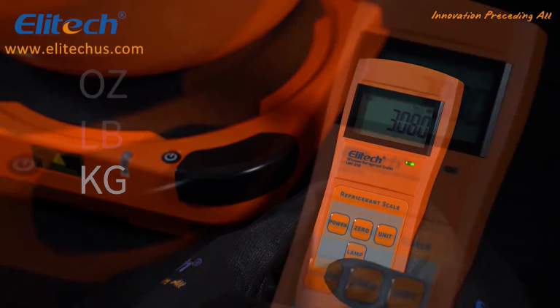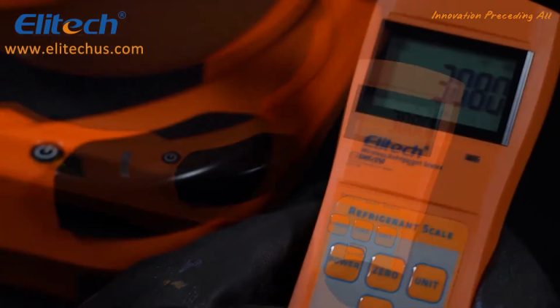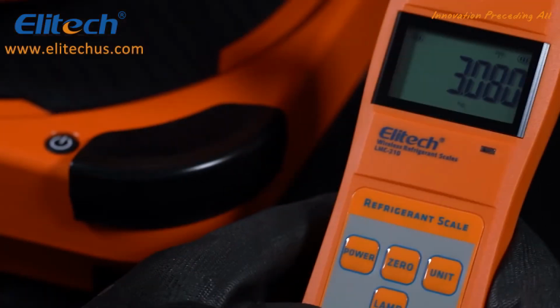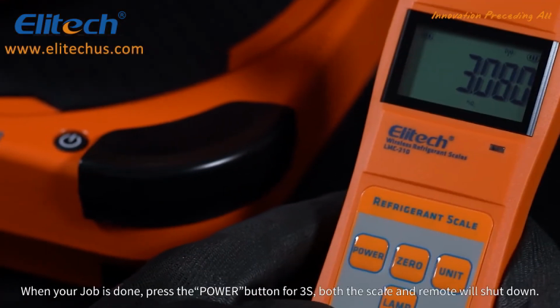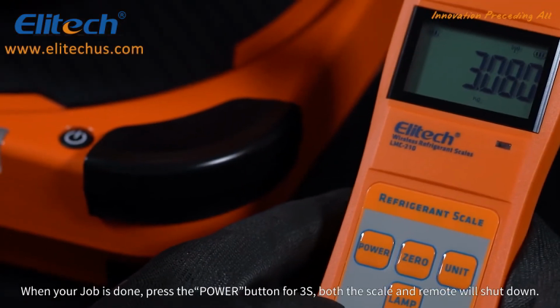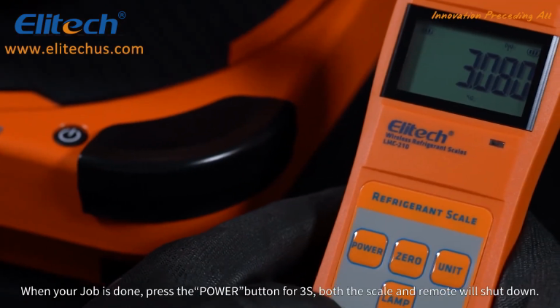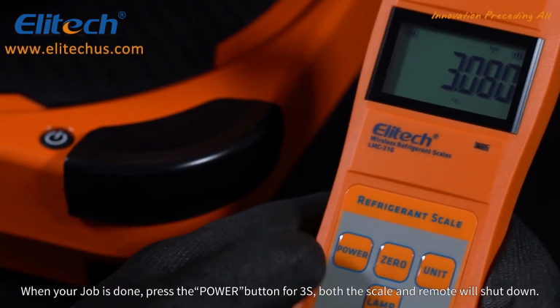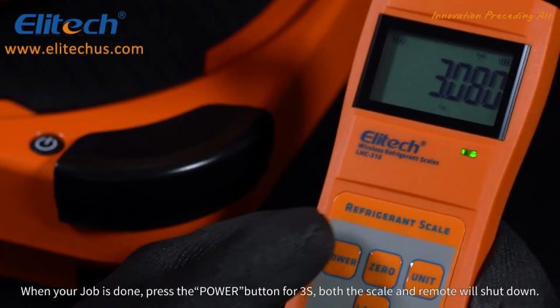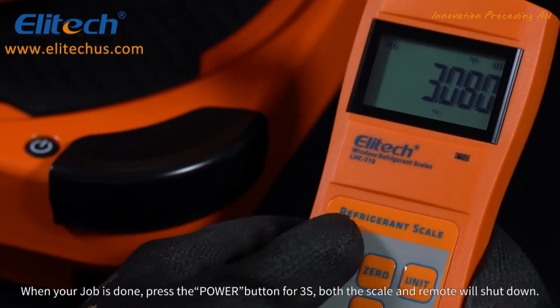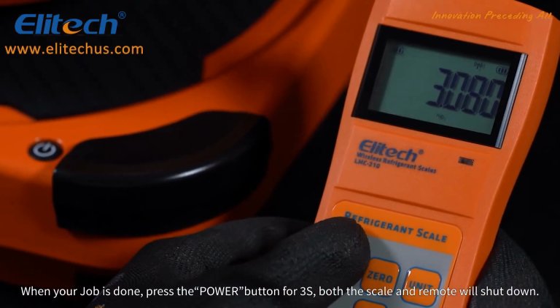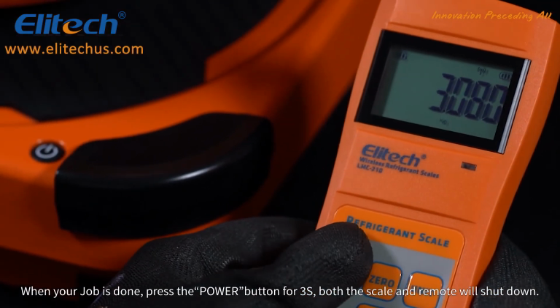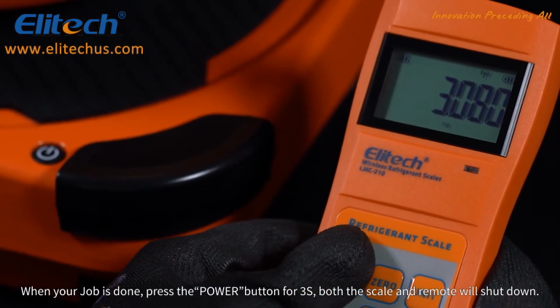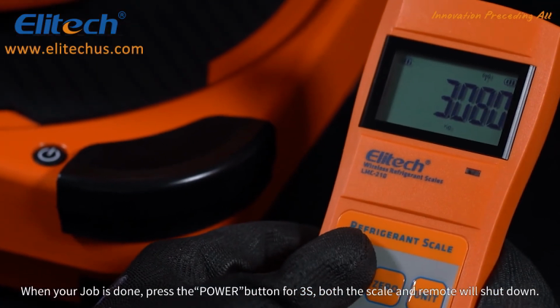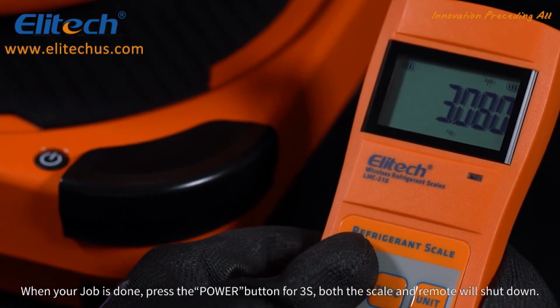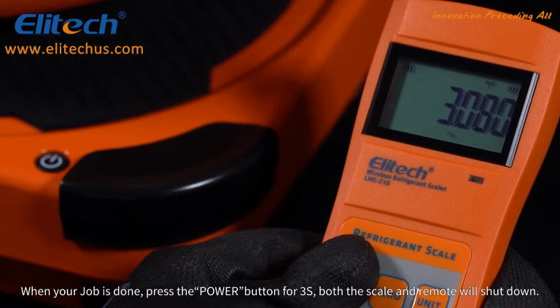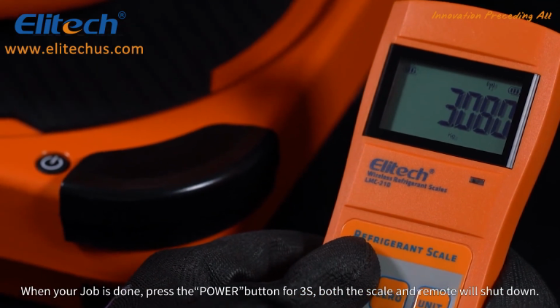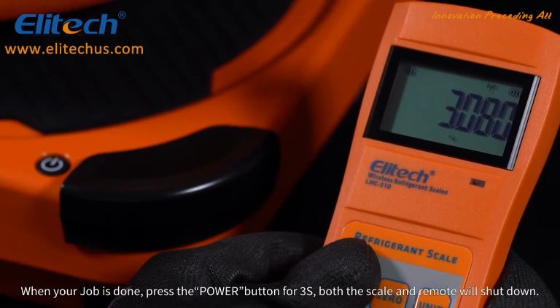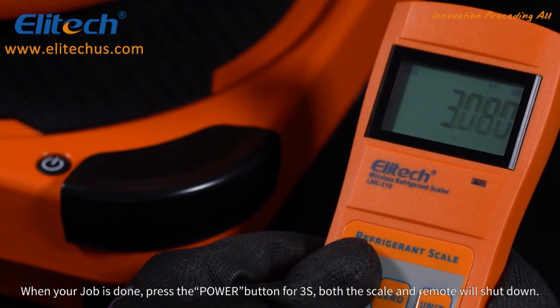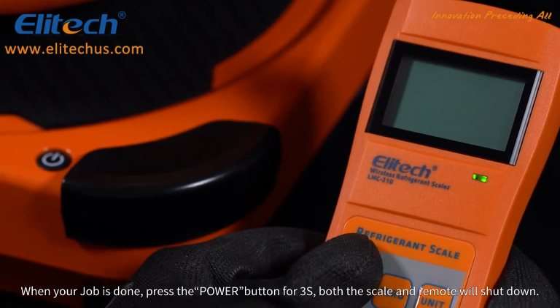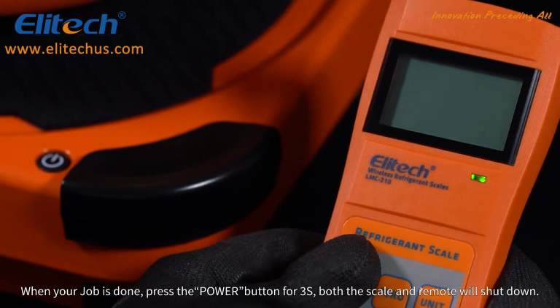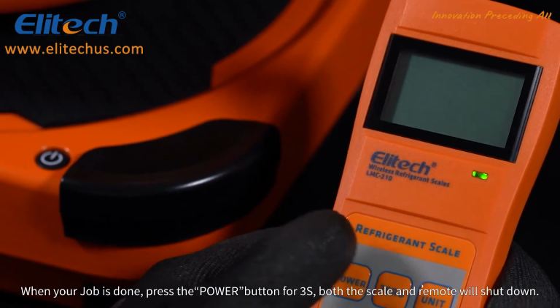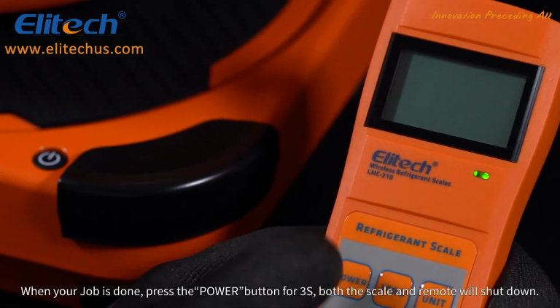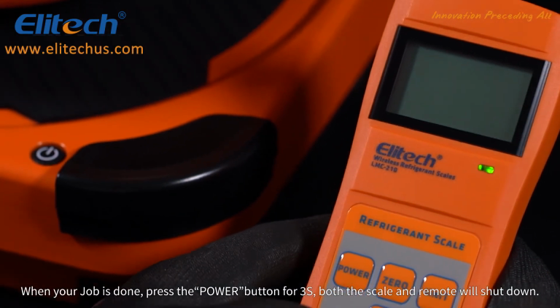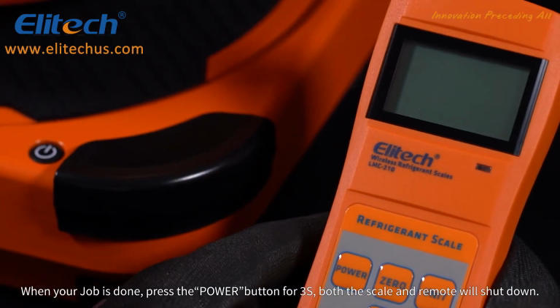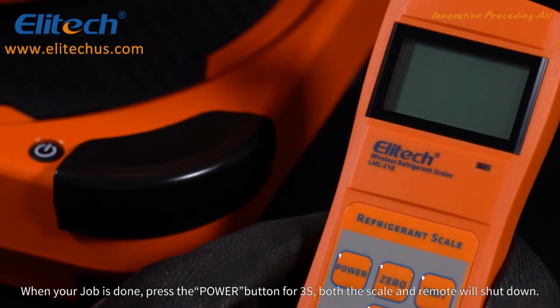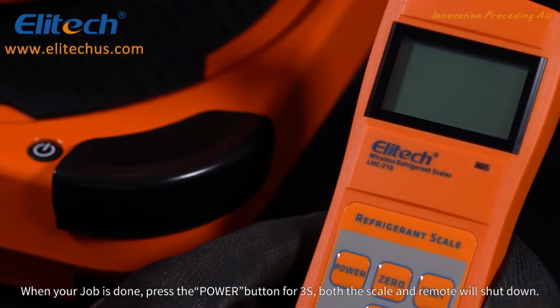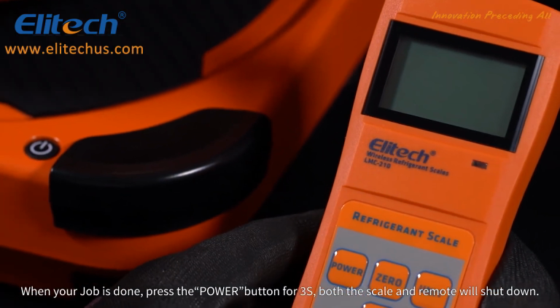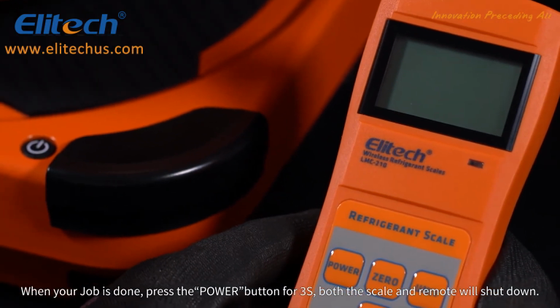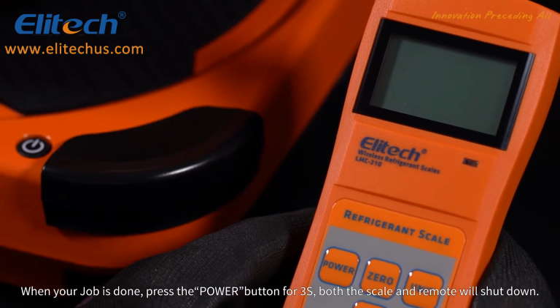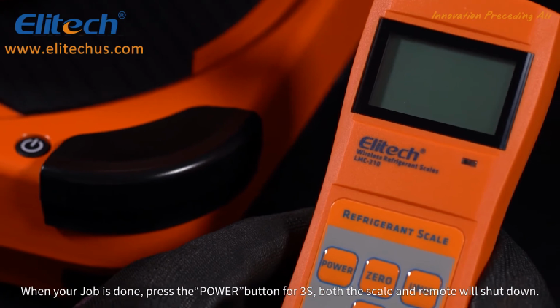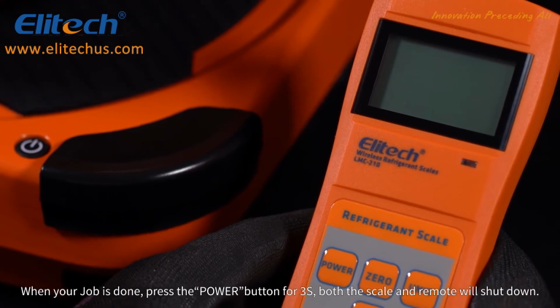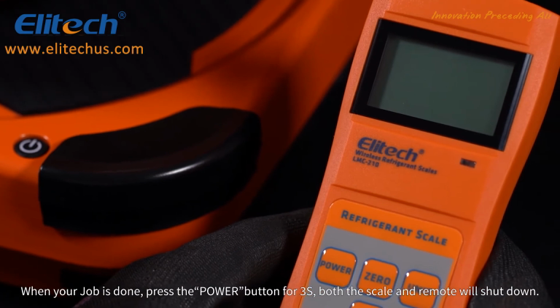When your job is done, press the power button for three seconds. Both the scale and remote will shut down.